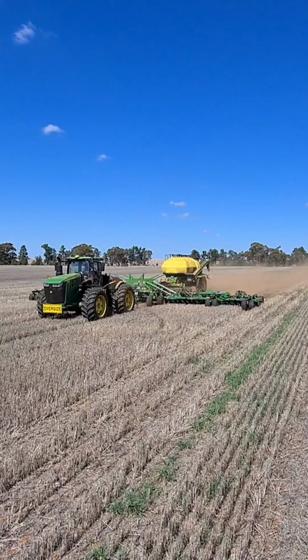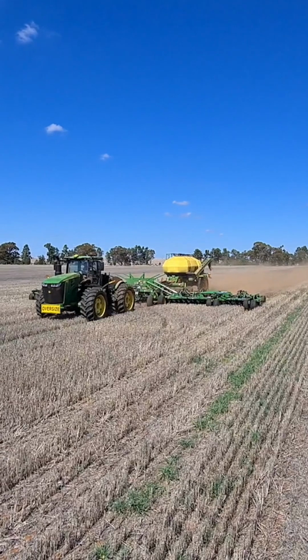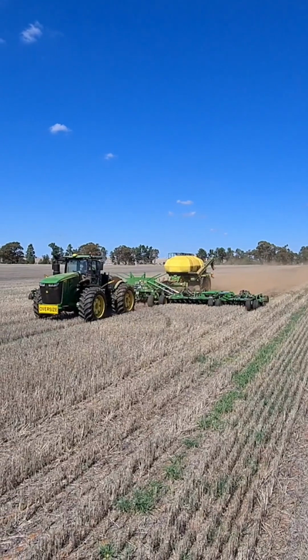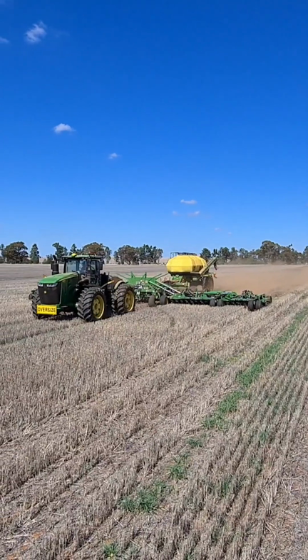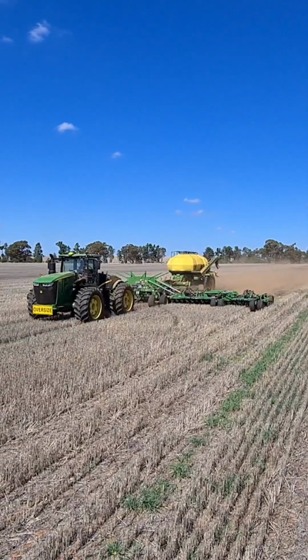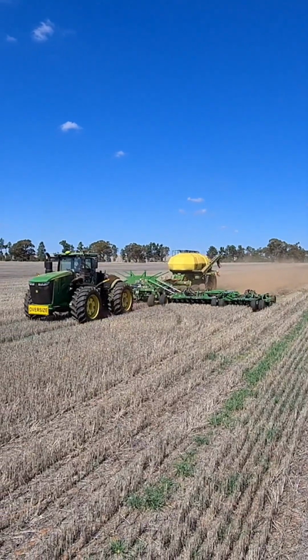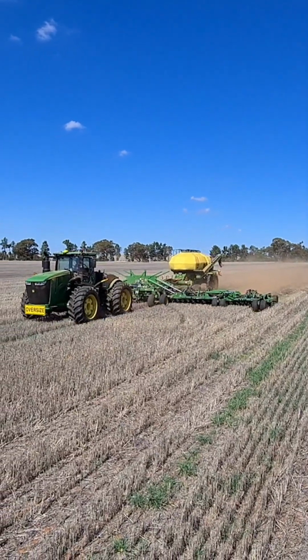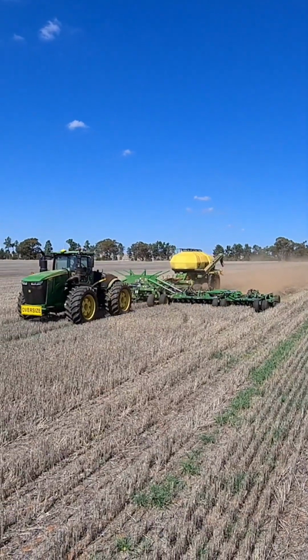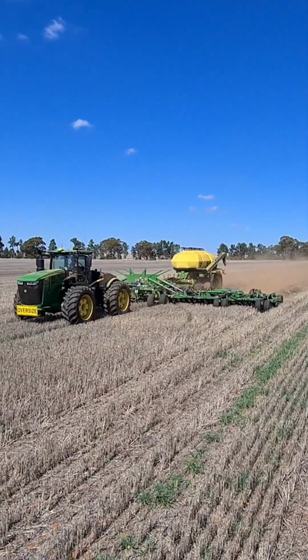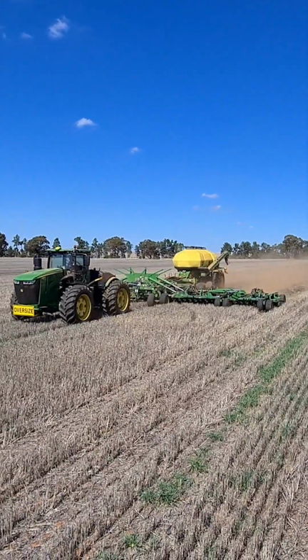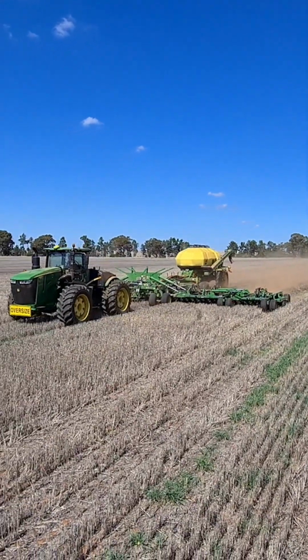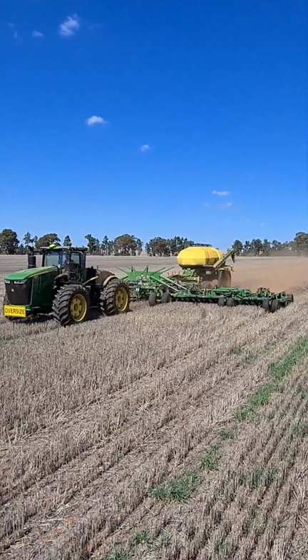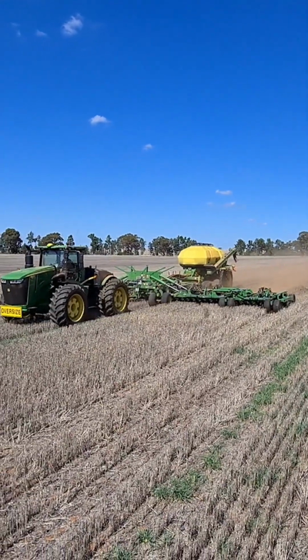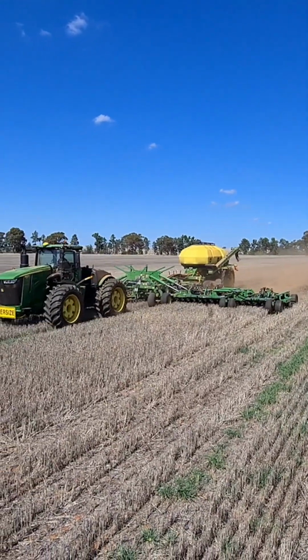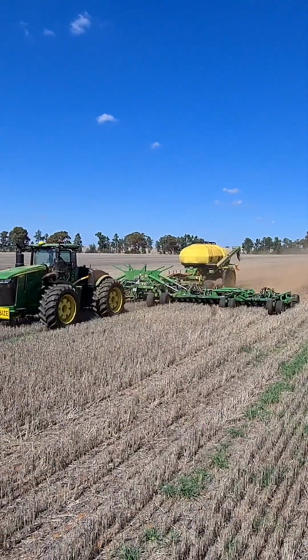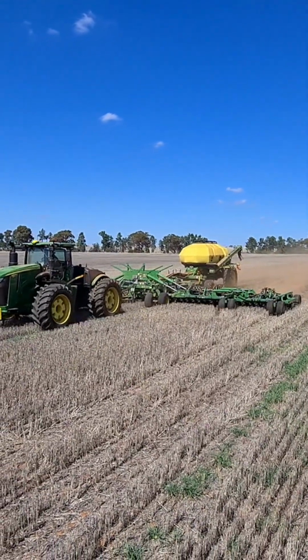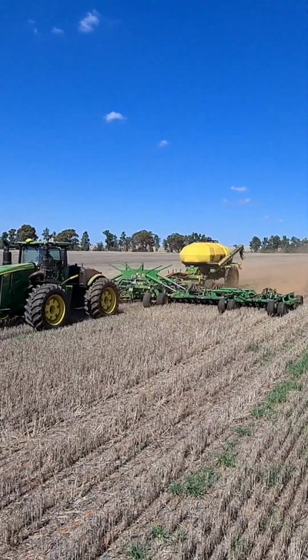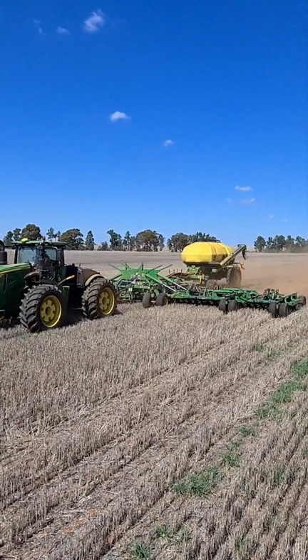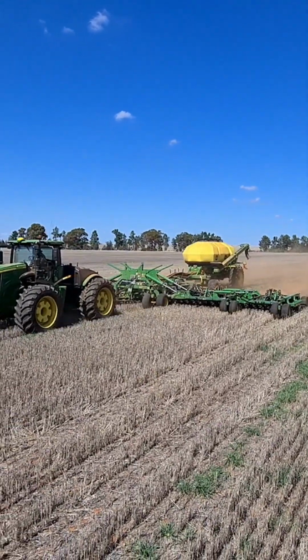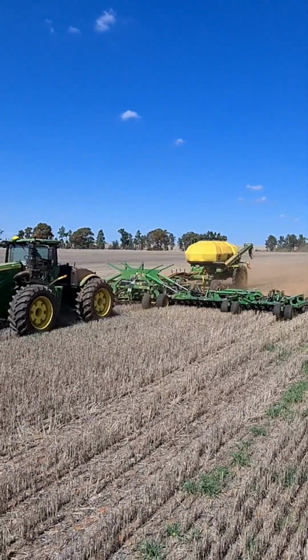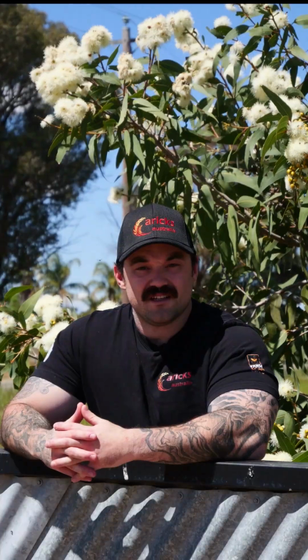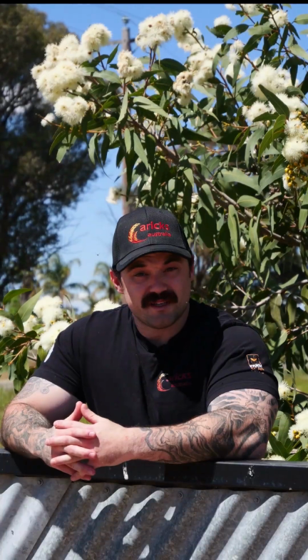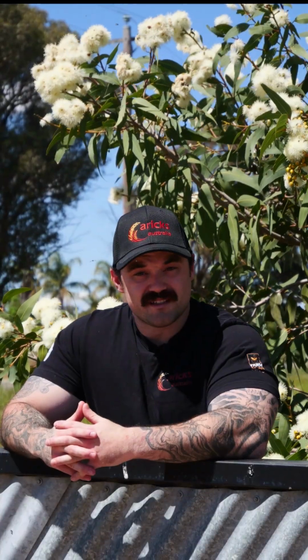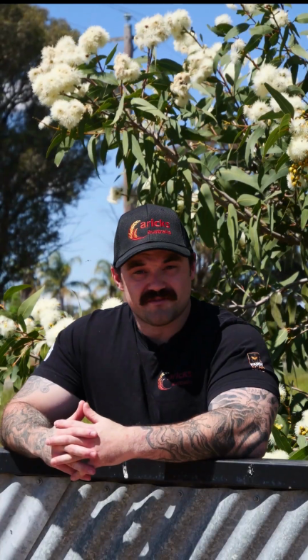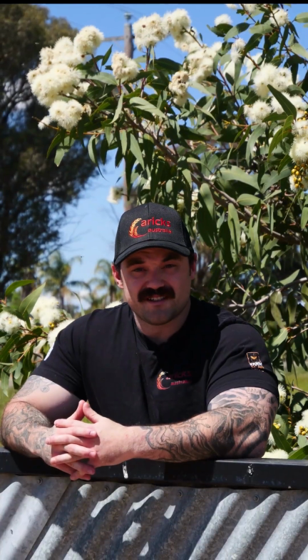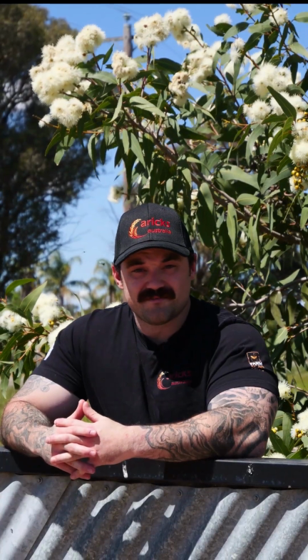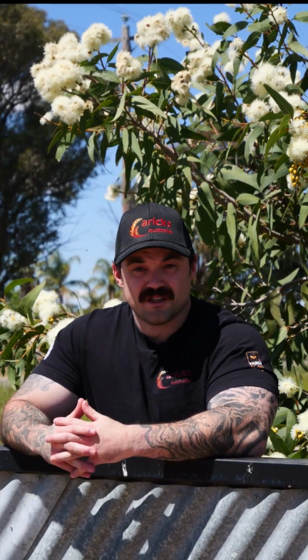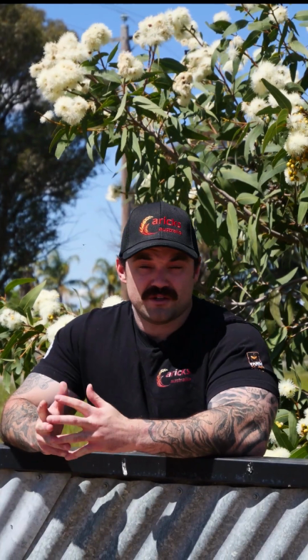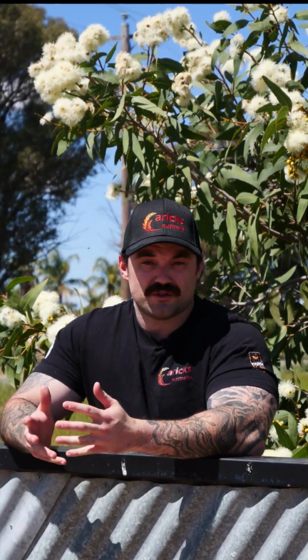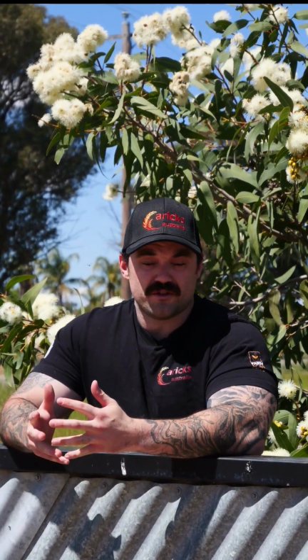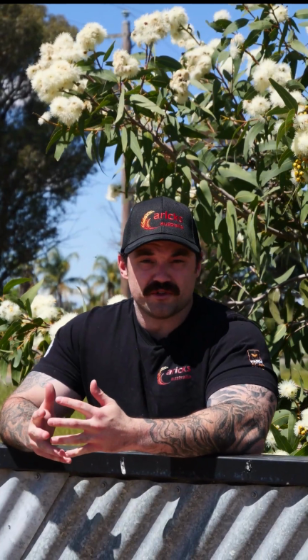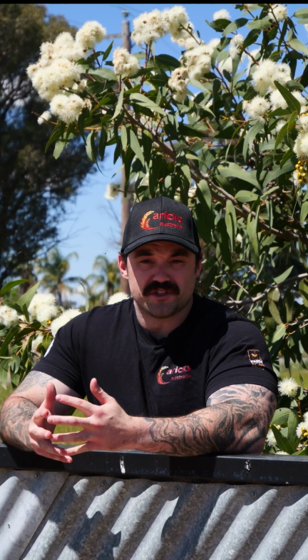Same machines, same parts, very different results. The biggest difference? Soil moisture.